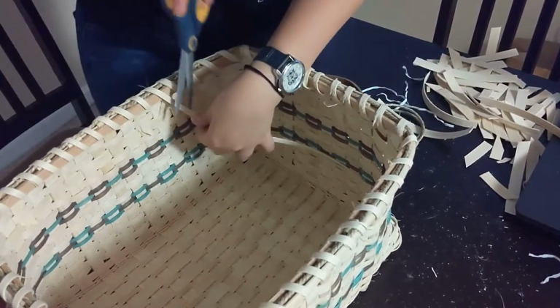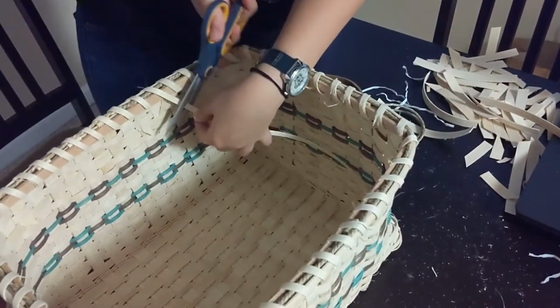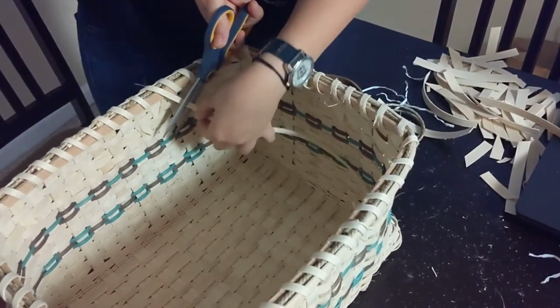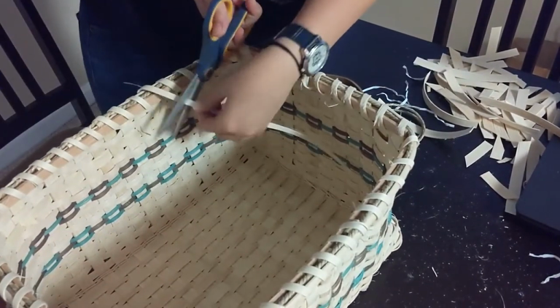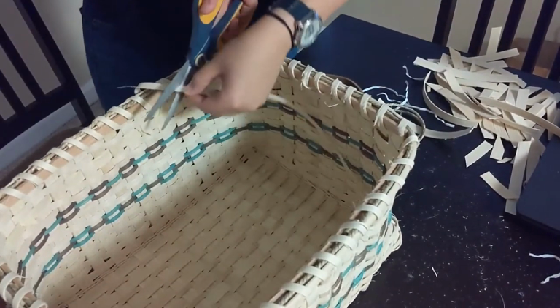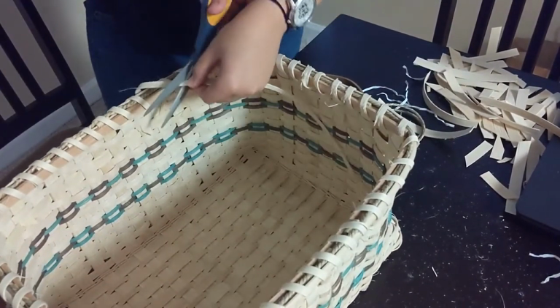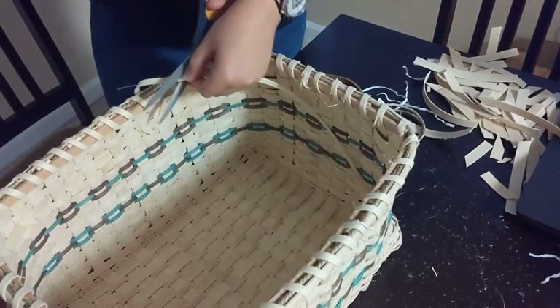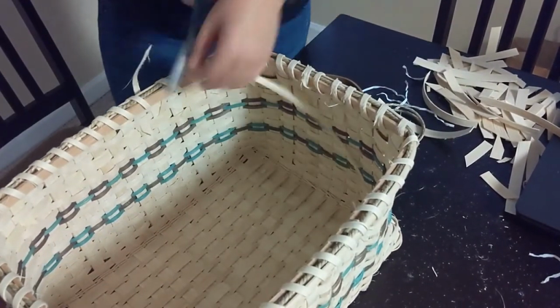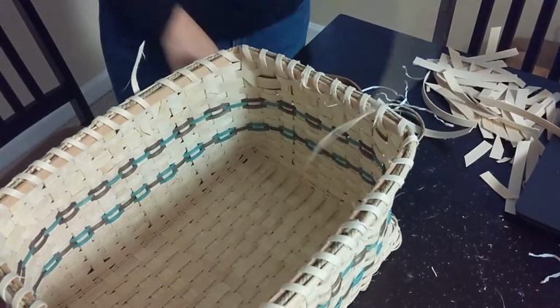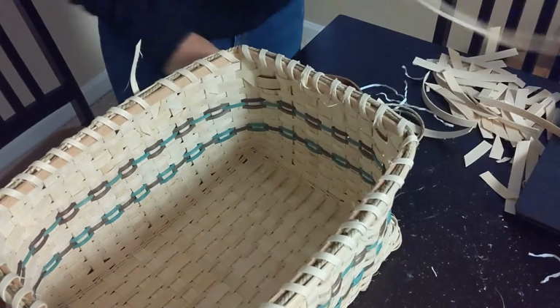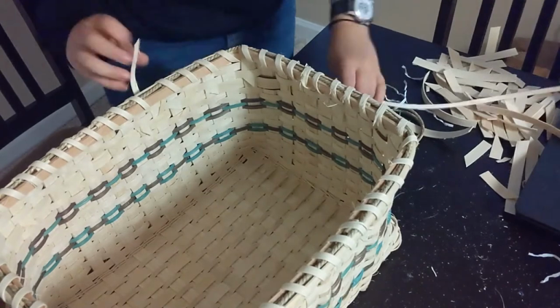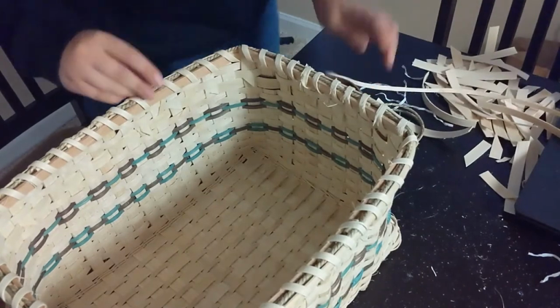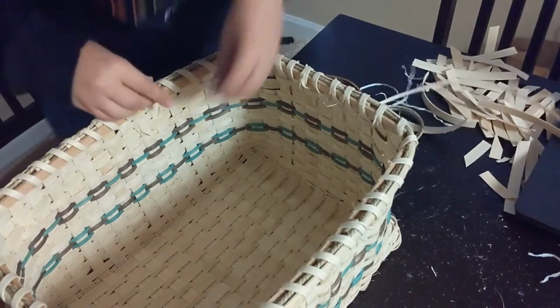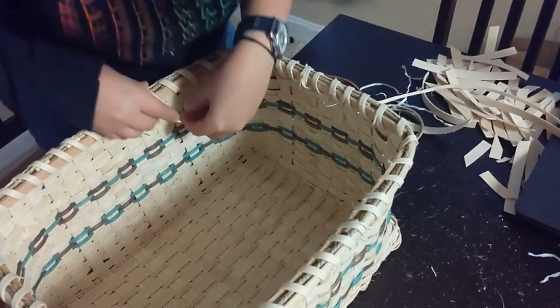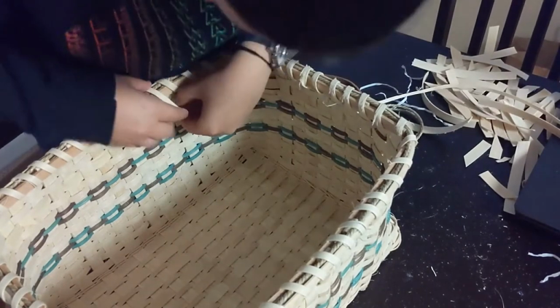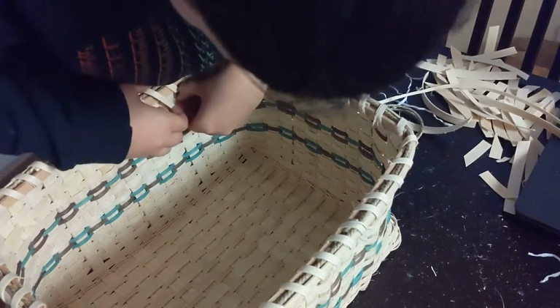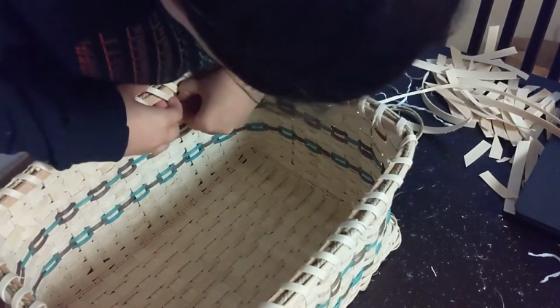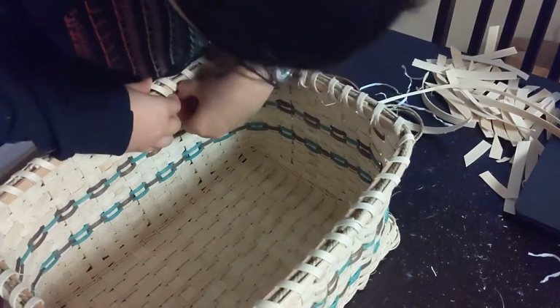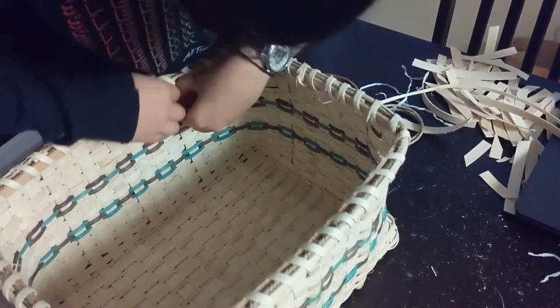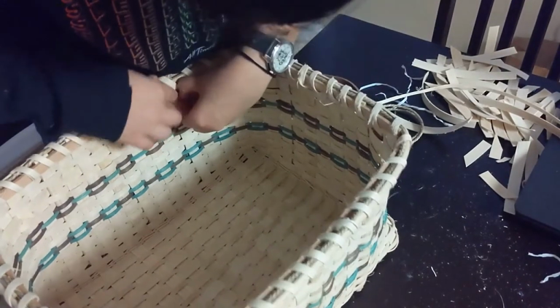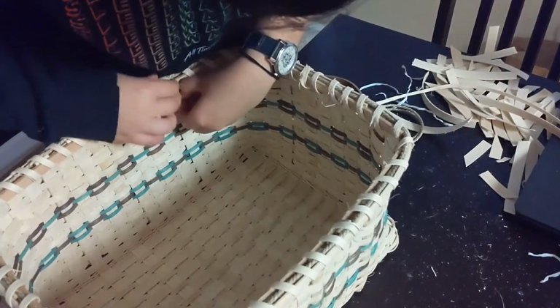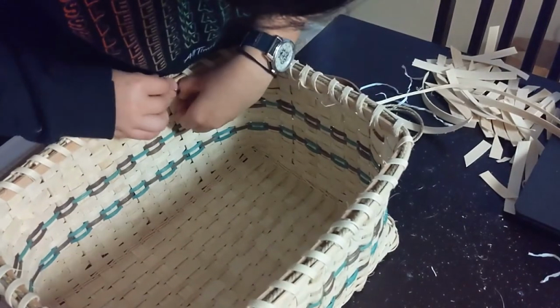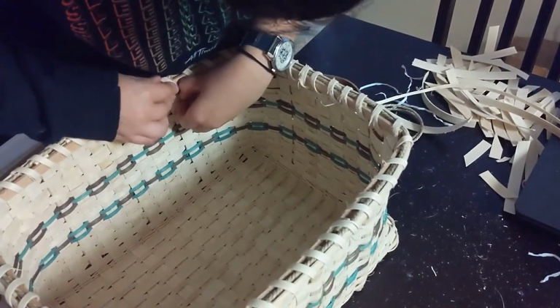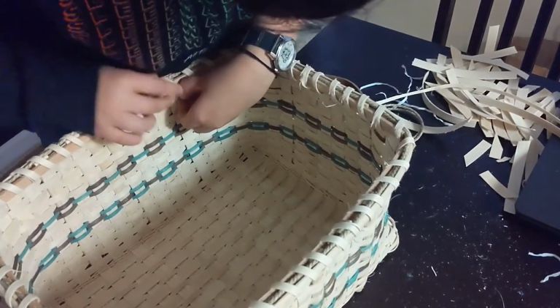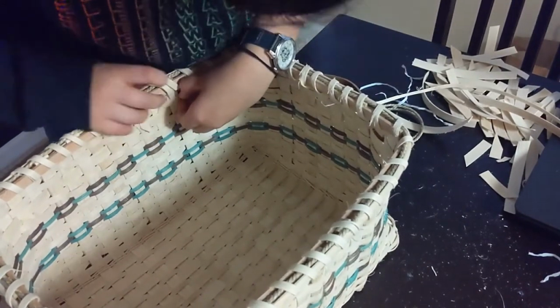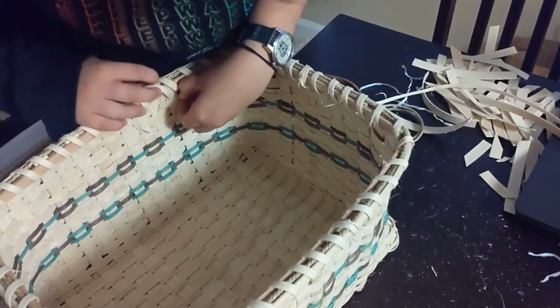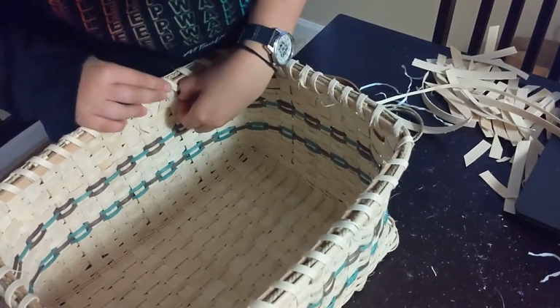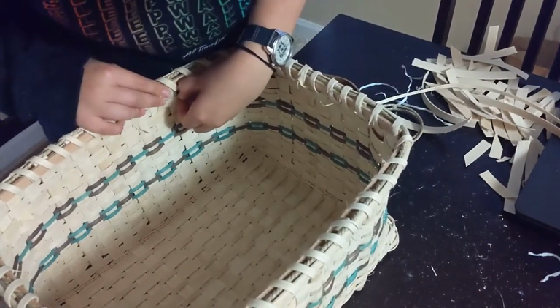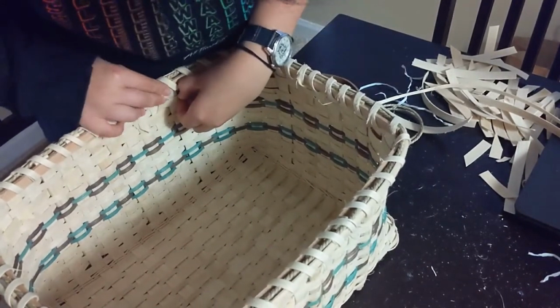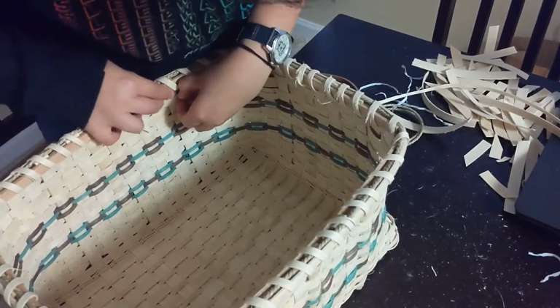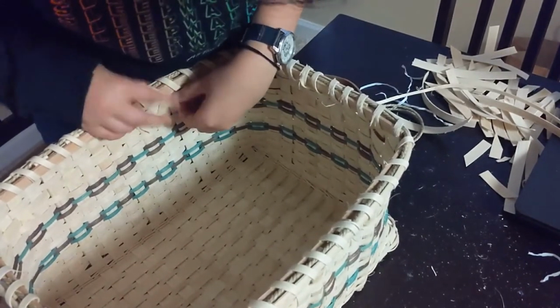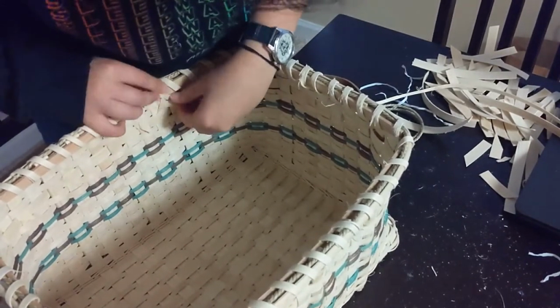And after all of that time and trouble, here's the final product.